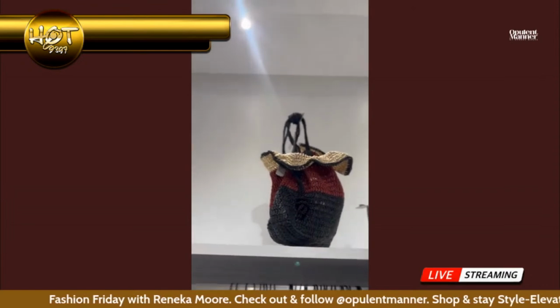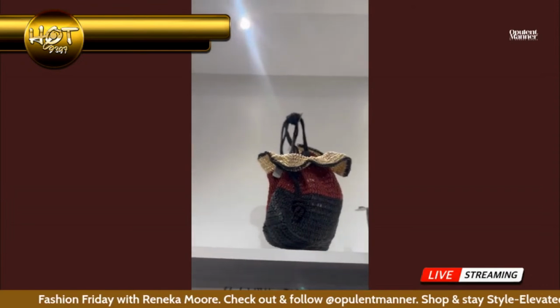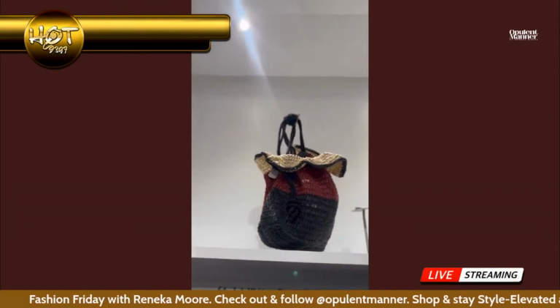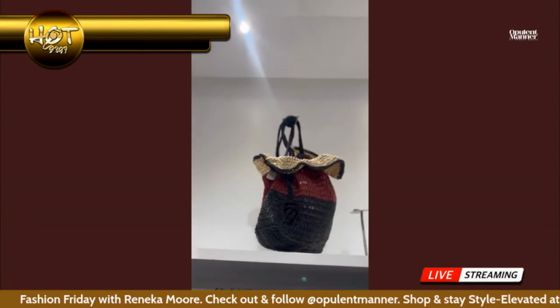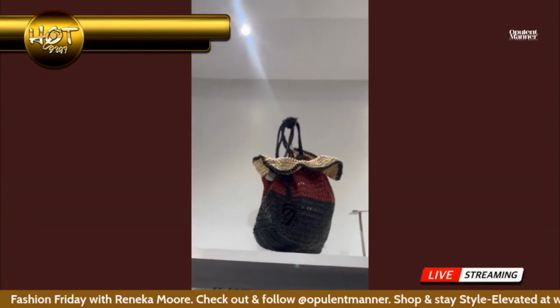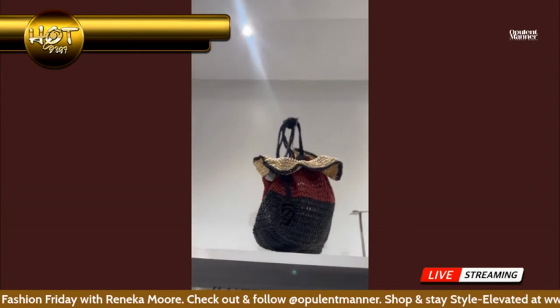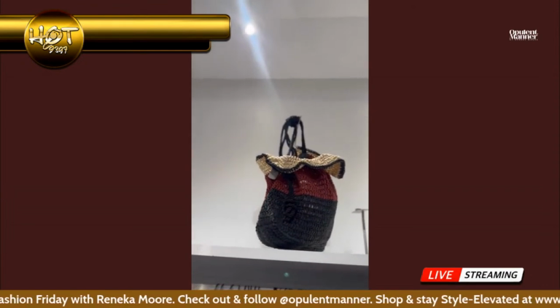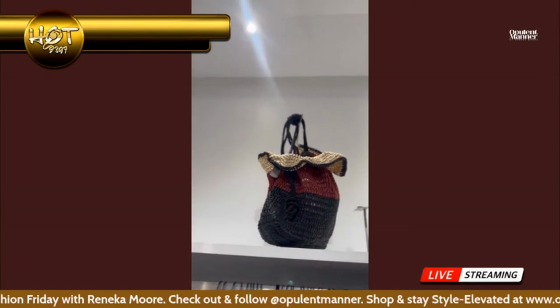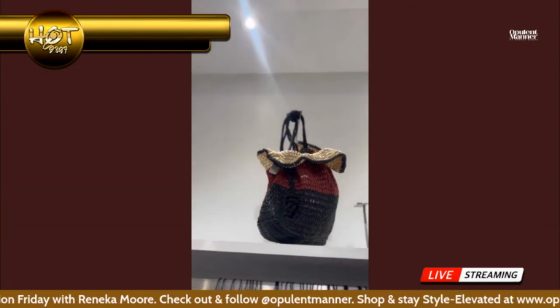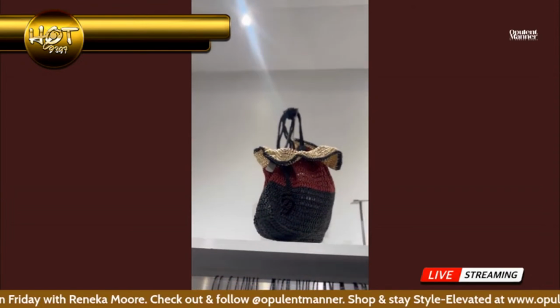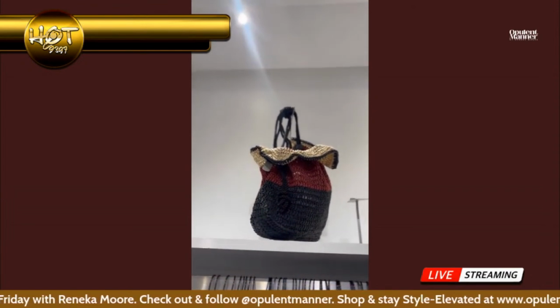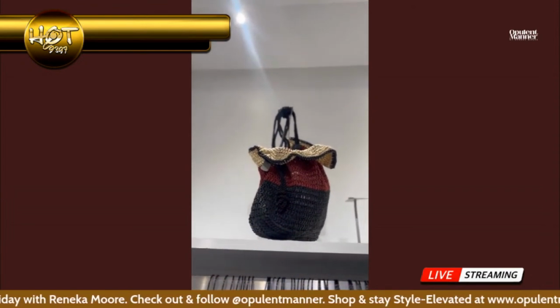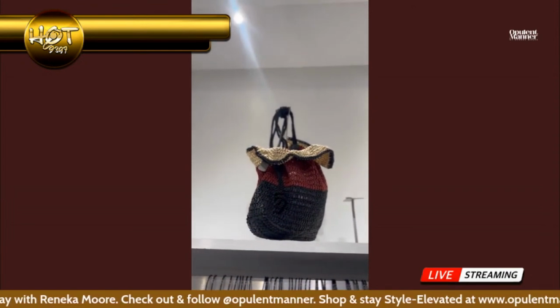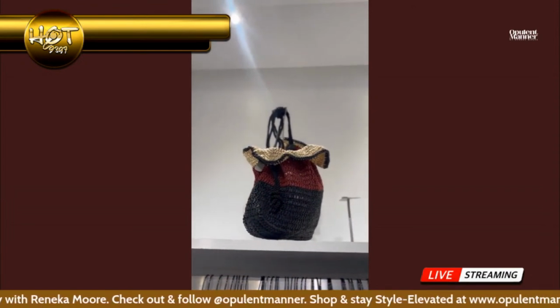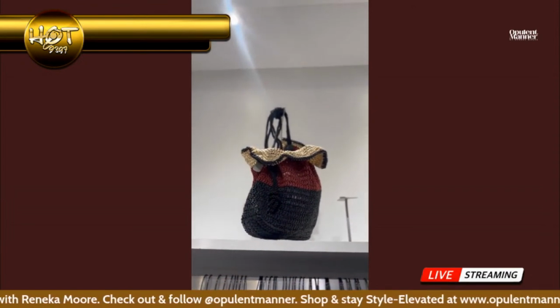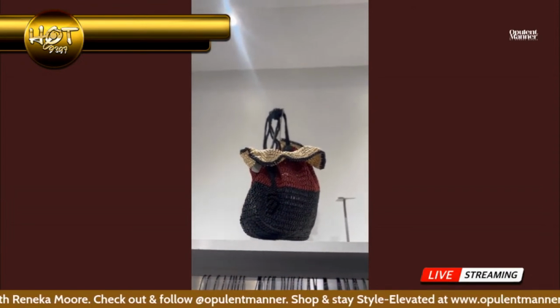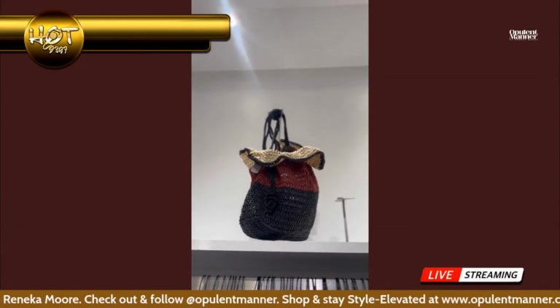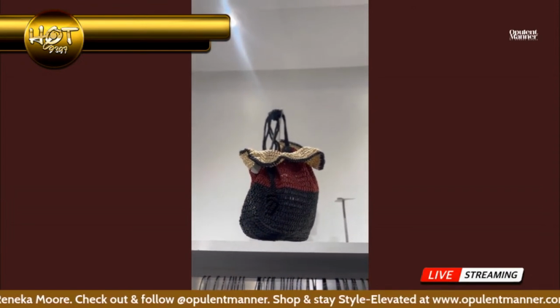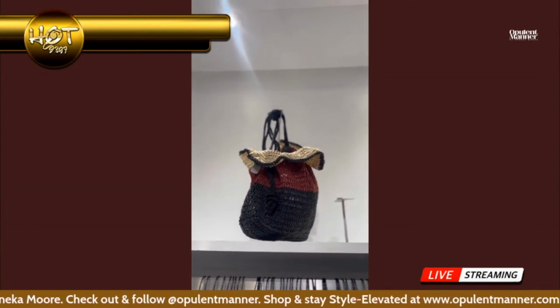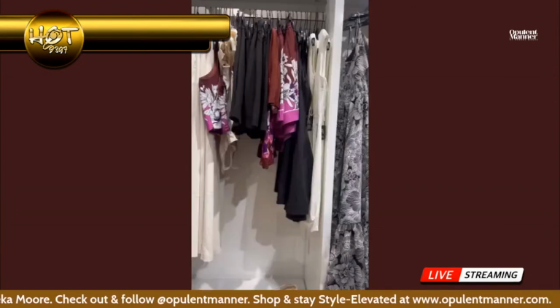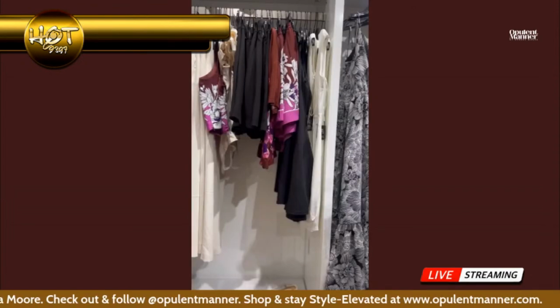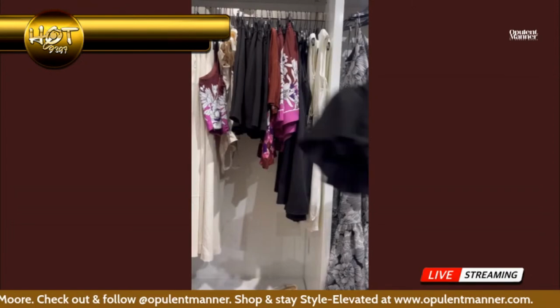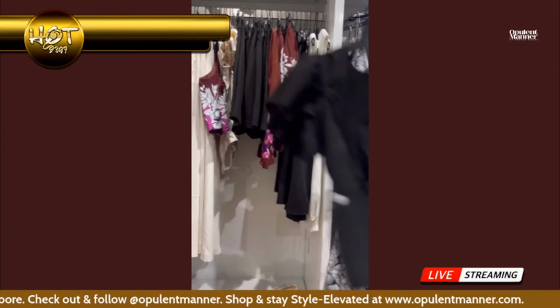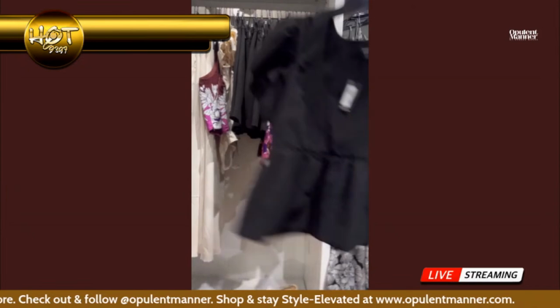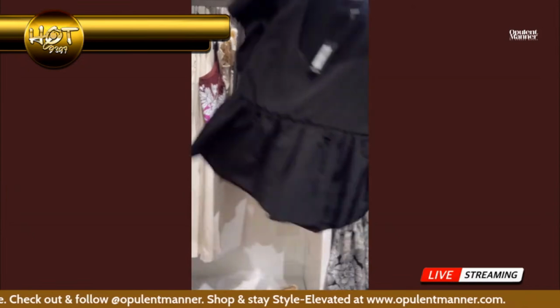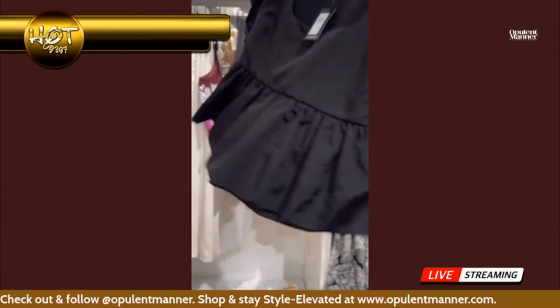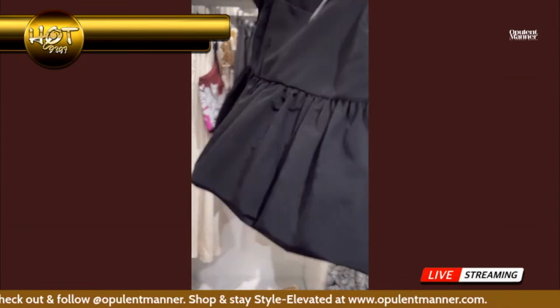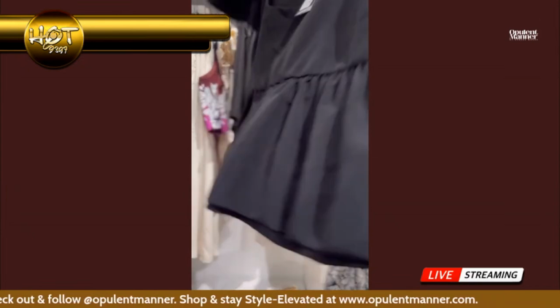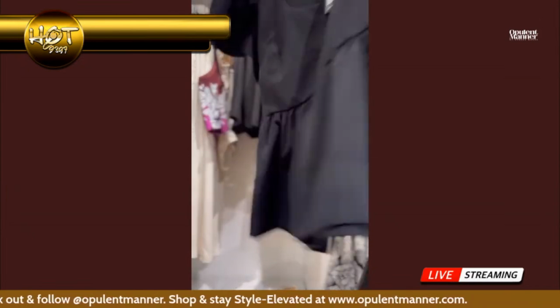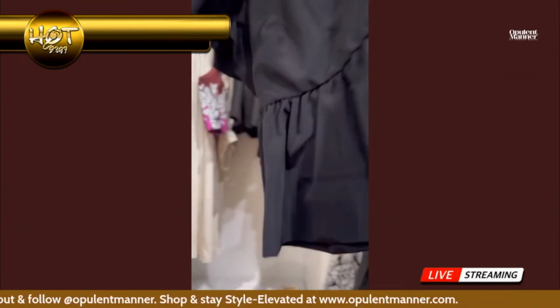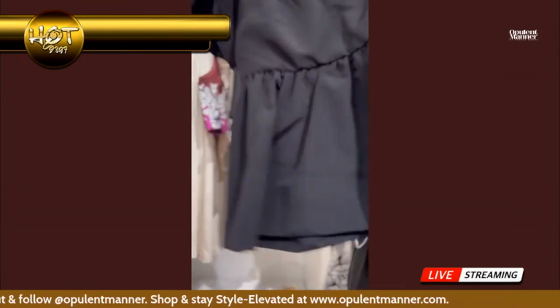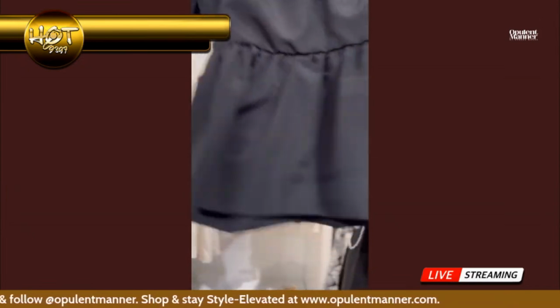We can't go into the summer without a cute bag. Whether you want to go colorful or muted, you definitely have to have one of these in your closet for the summer. I love a good basket bag. Now back to the clothes!